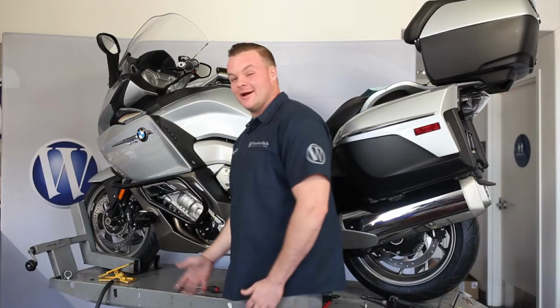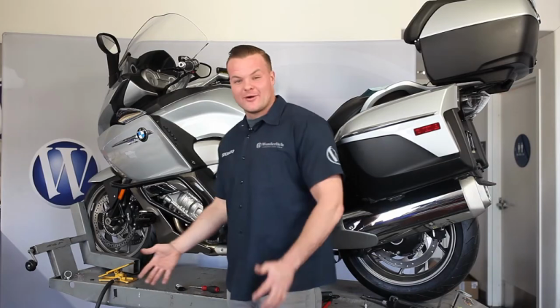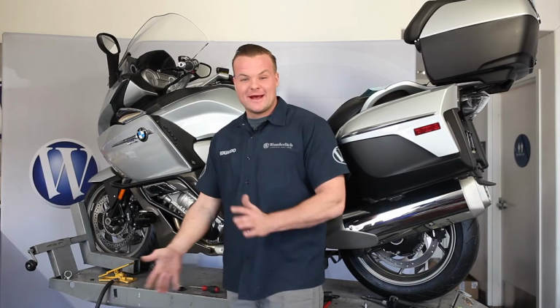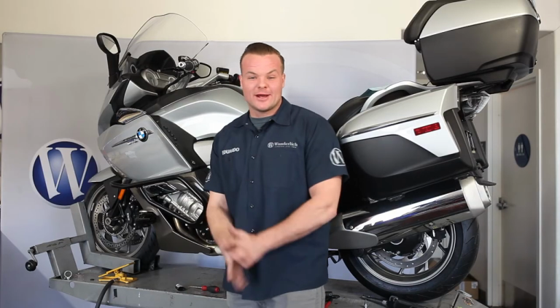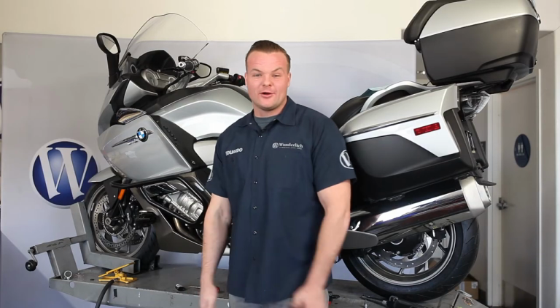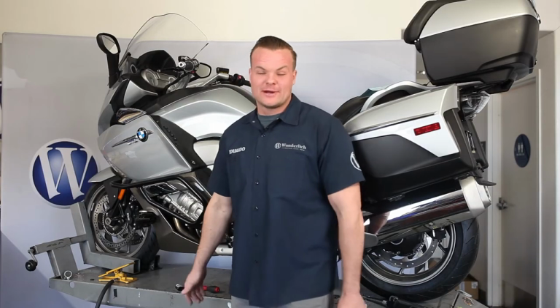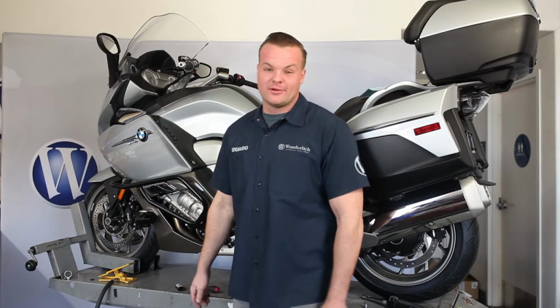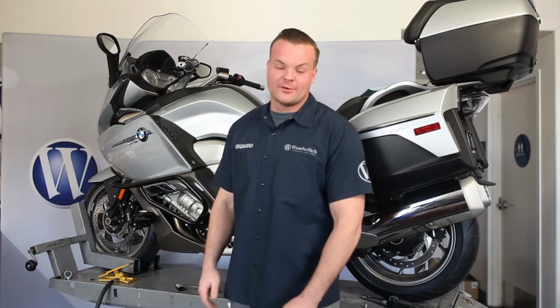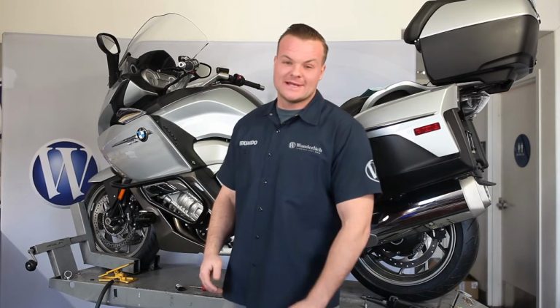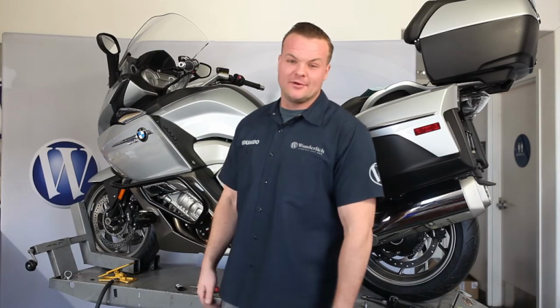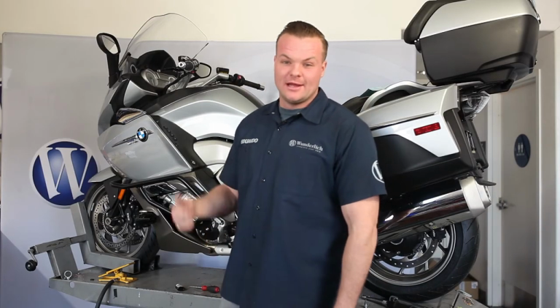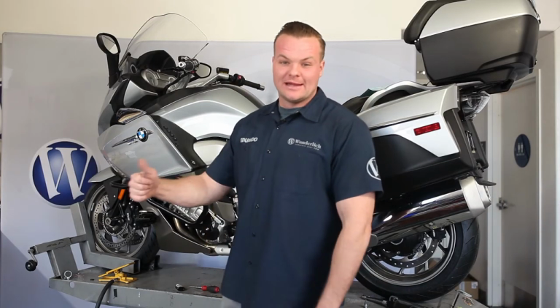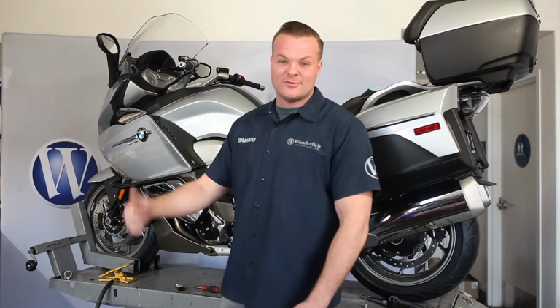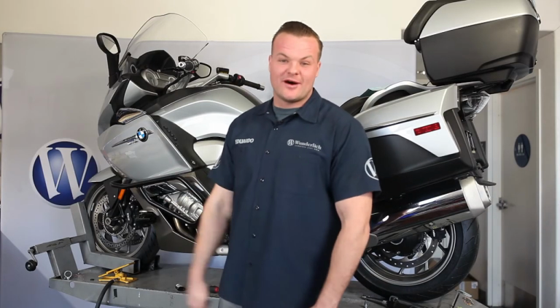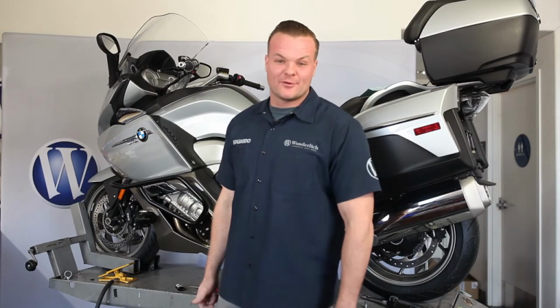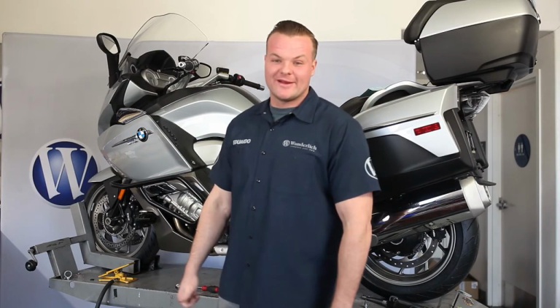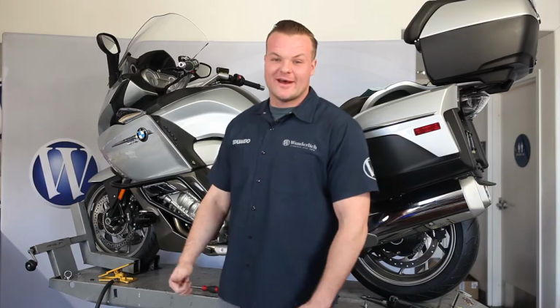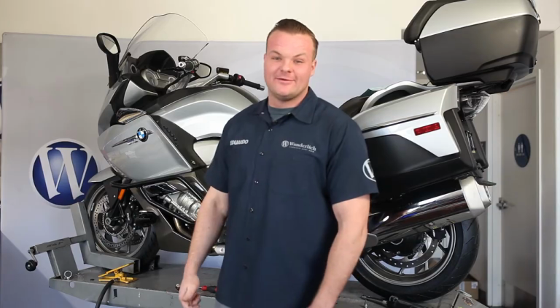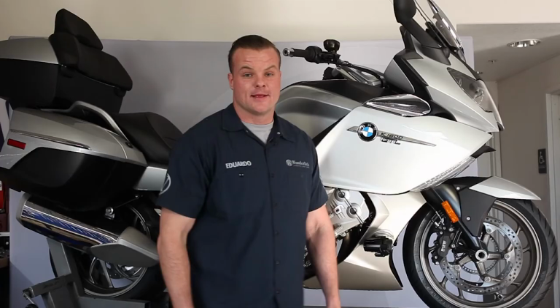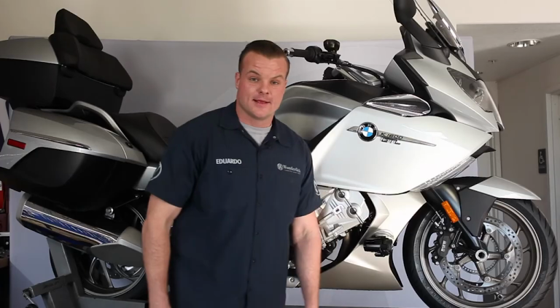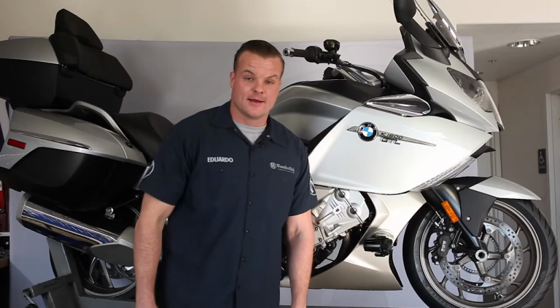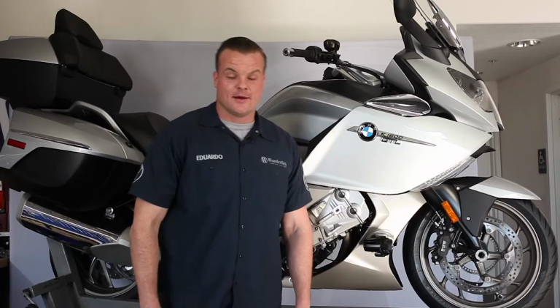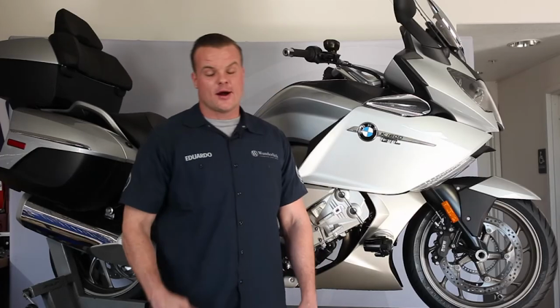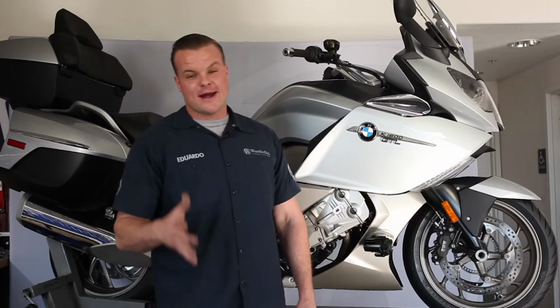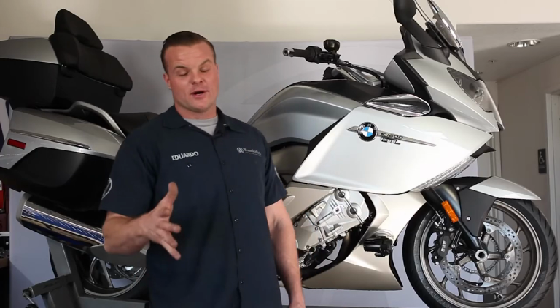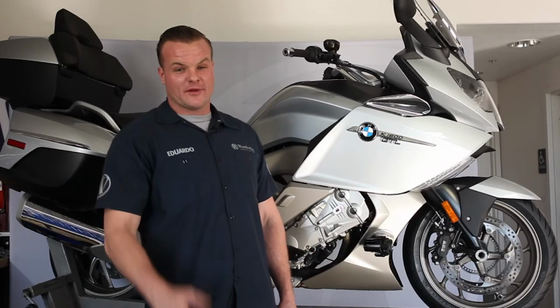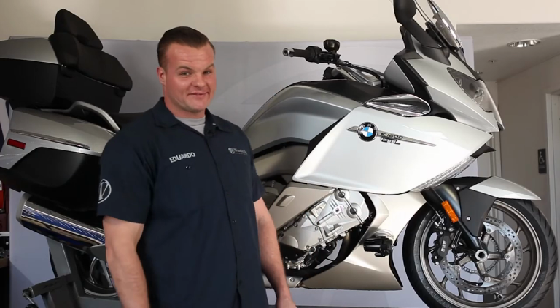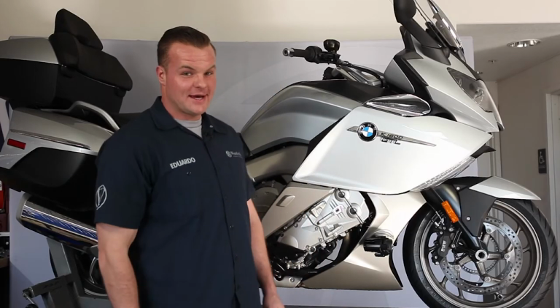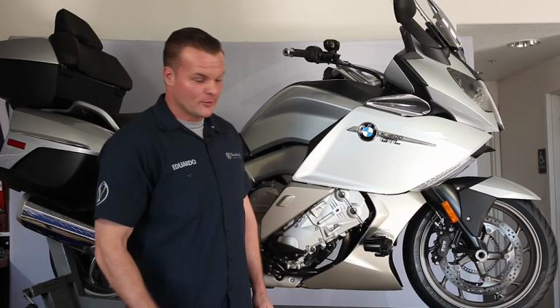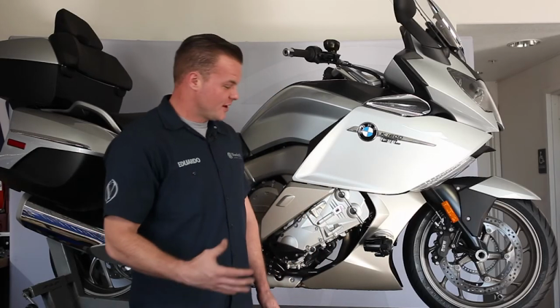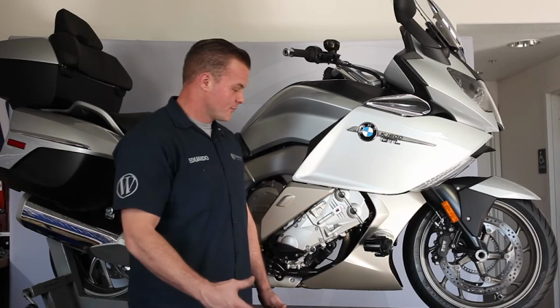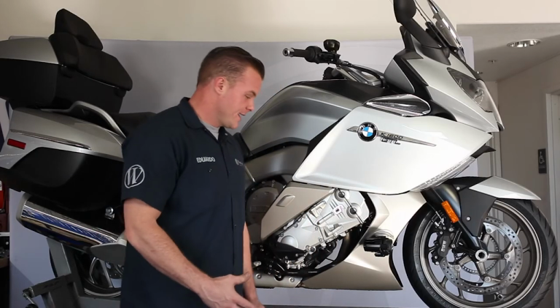Alright, now that we got all three bolts torqued down, let's move on to the right side. Now we're done with the left side and we're moving on to the right.